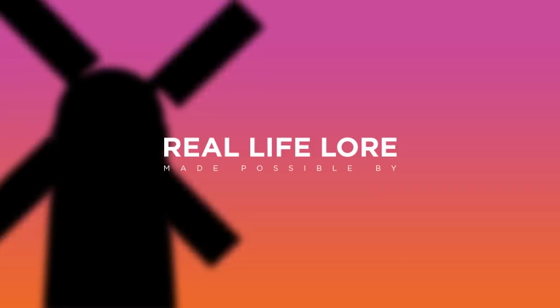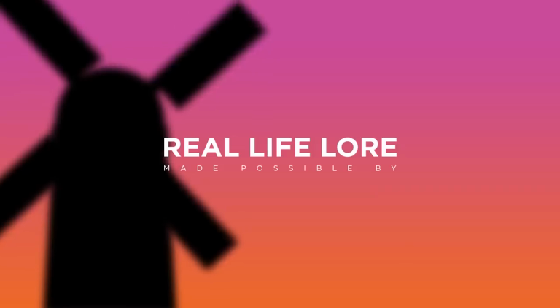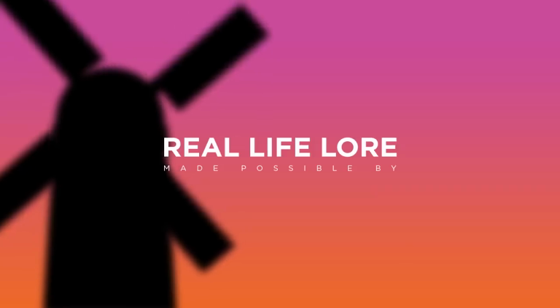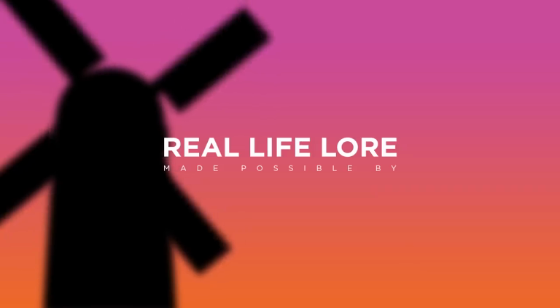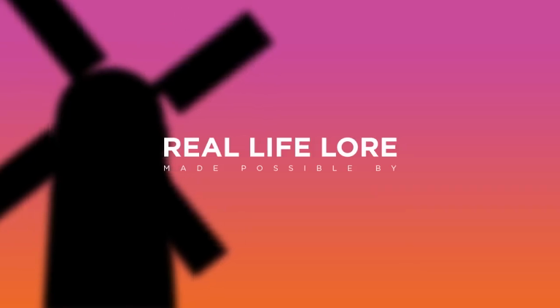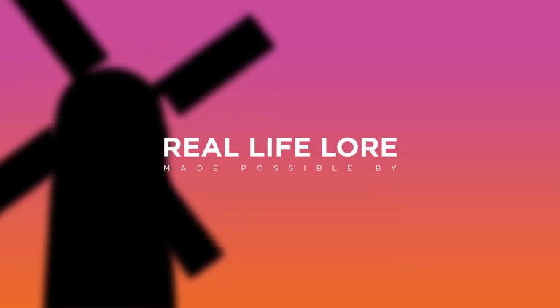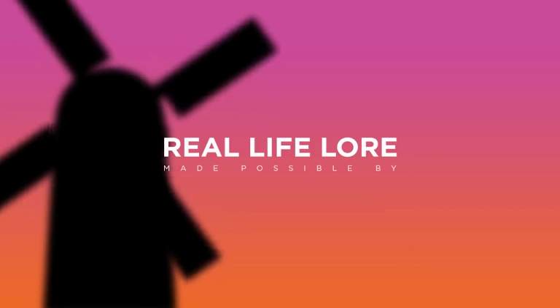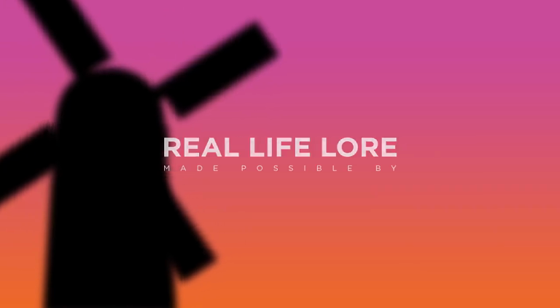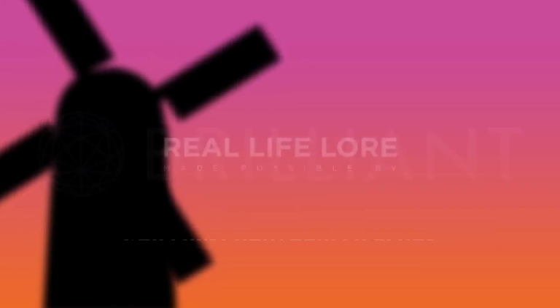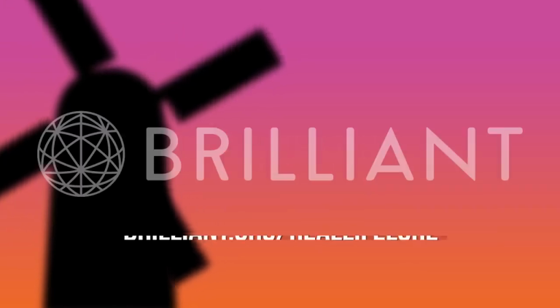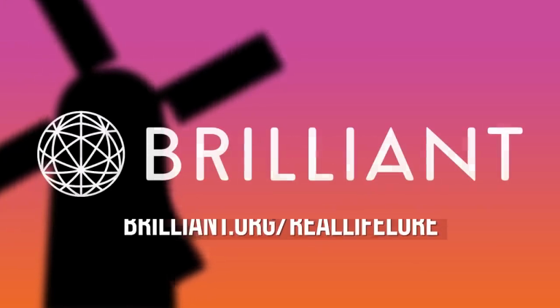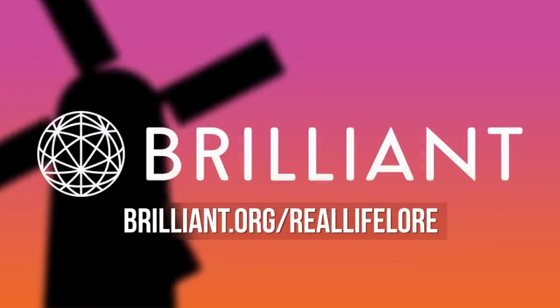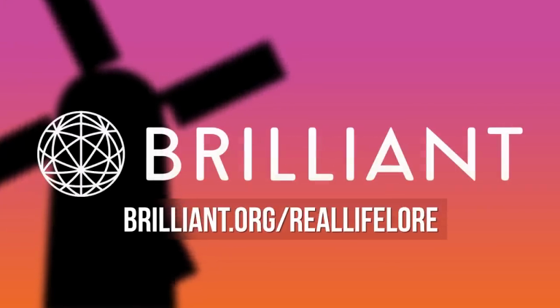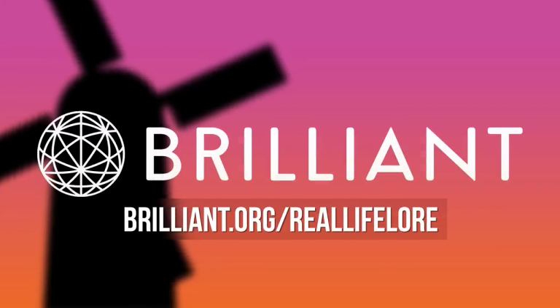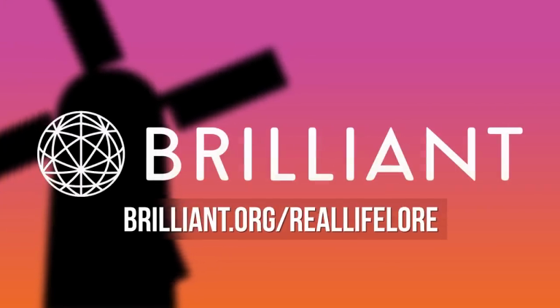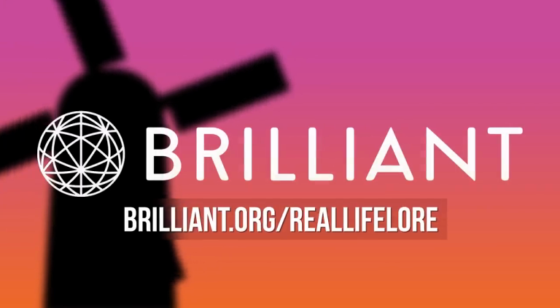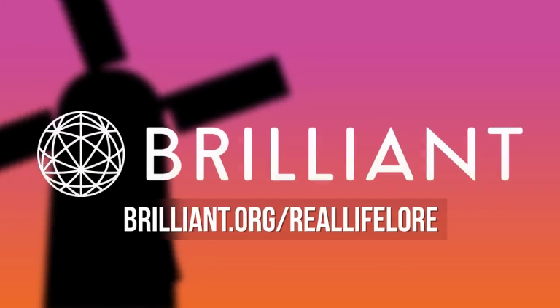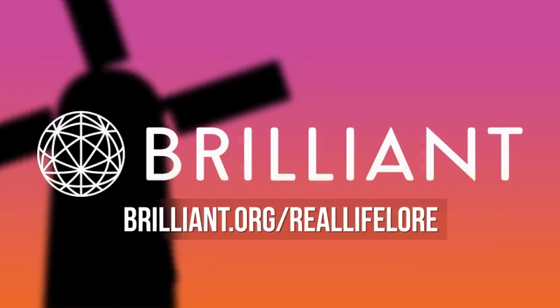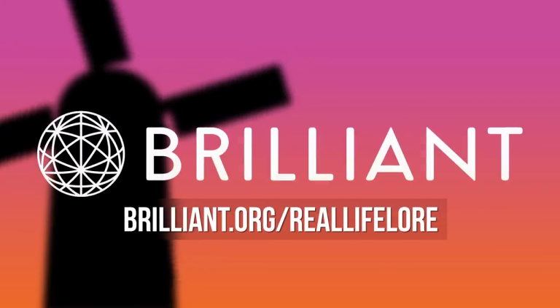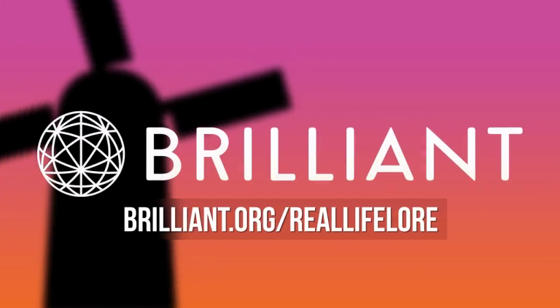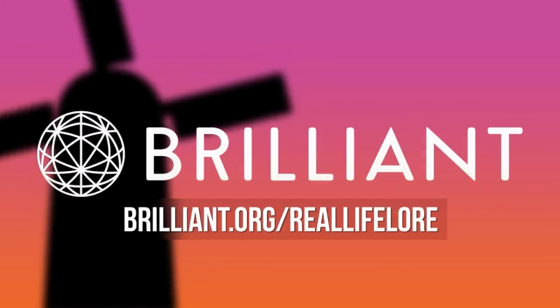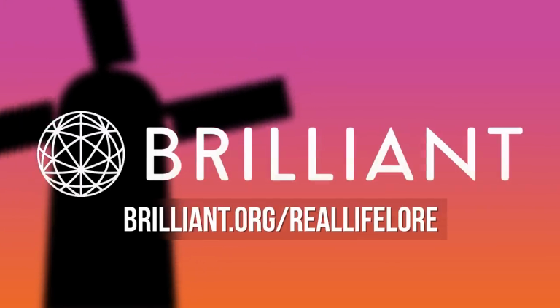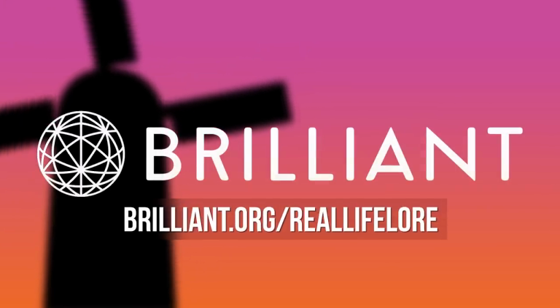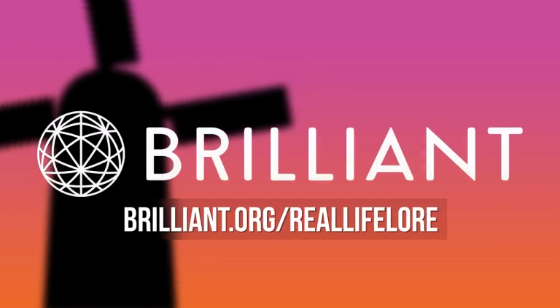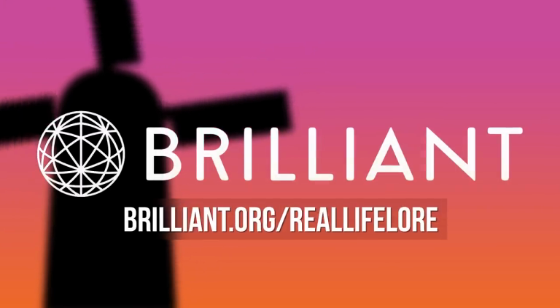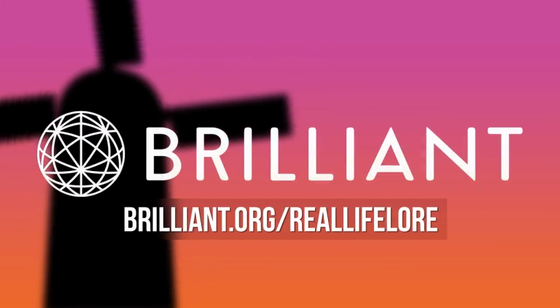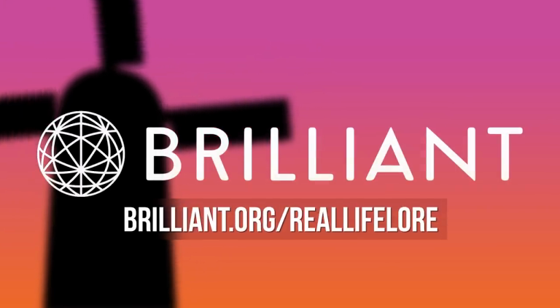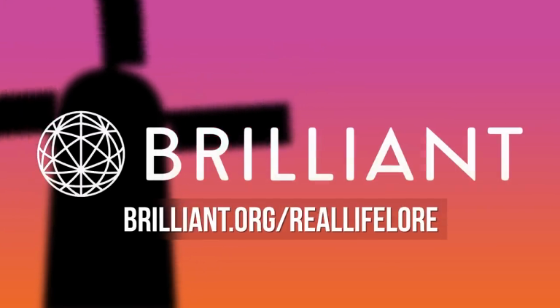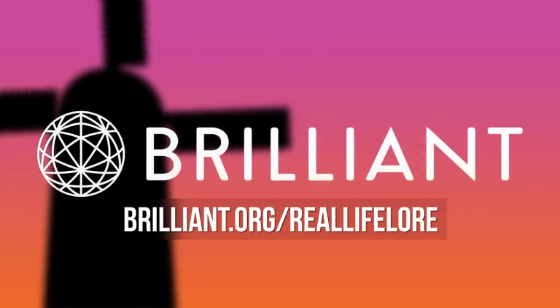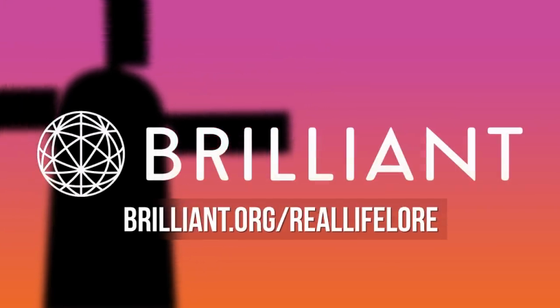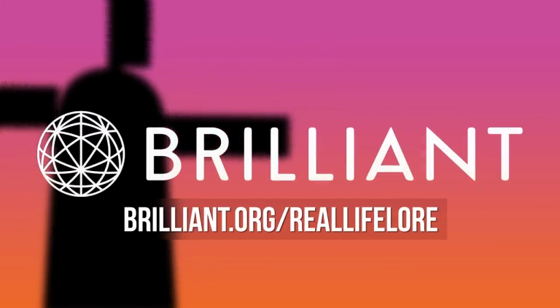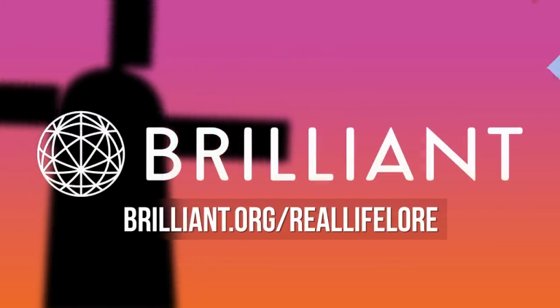This video was made possible by Brilliant, a problem-solving website that teaches you how to think like a scientist.